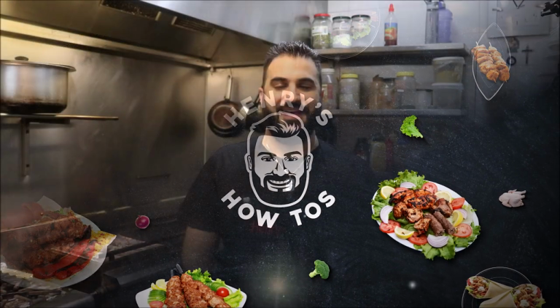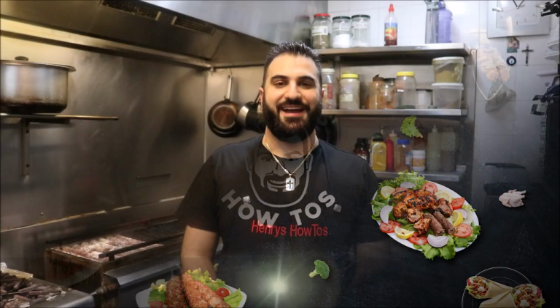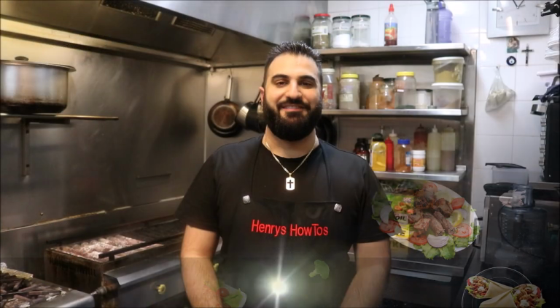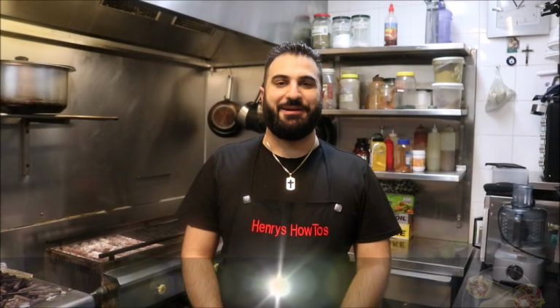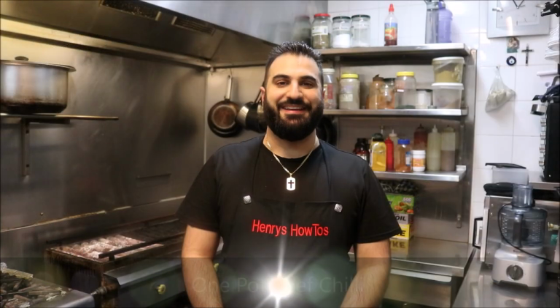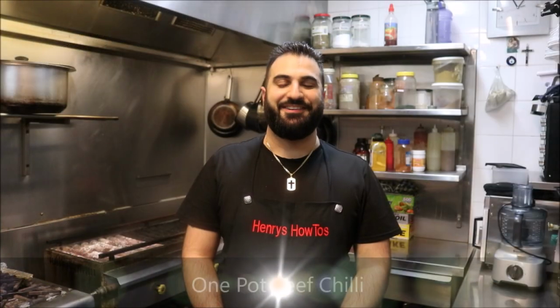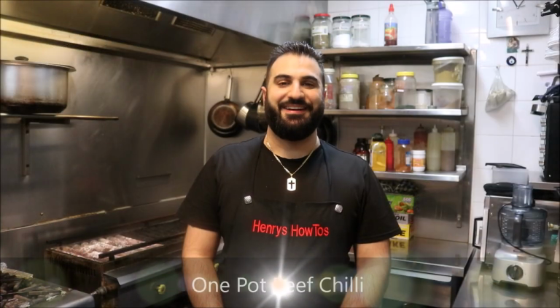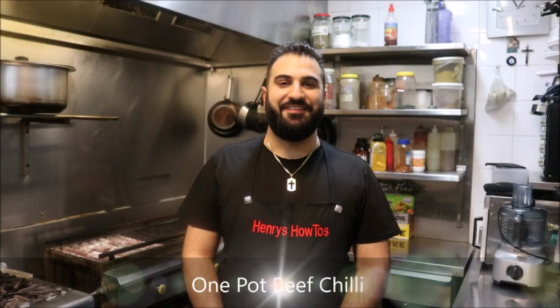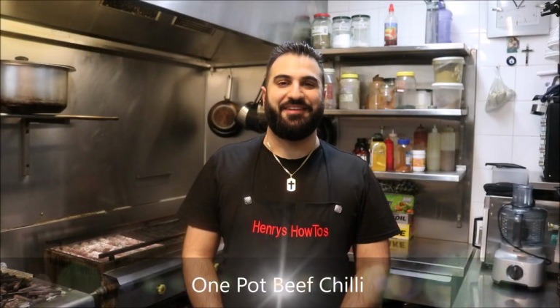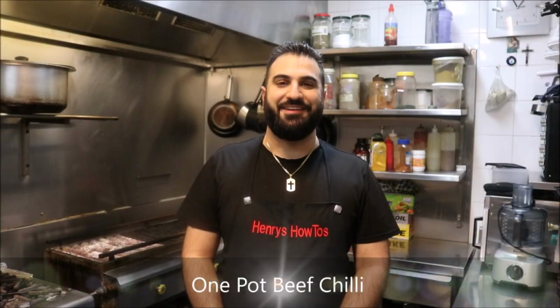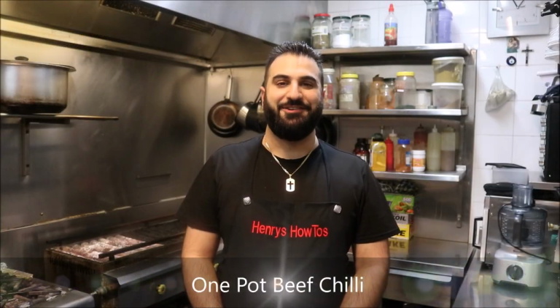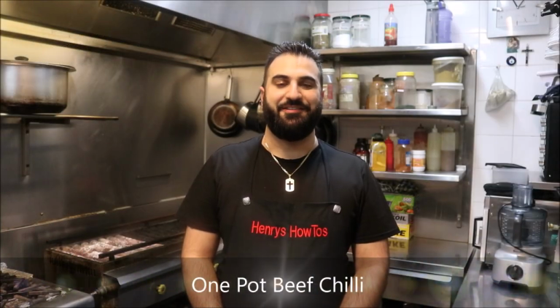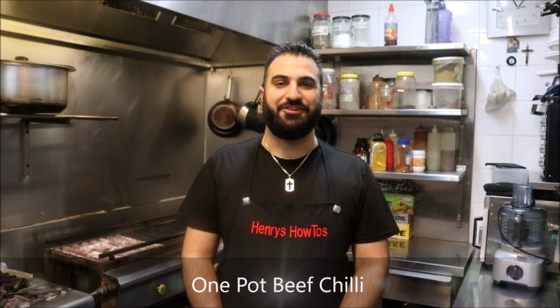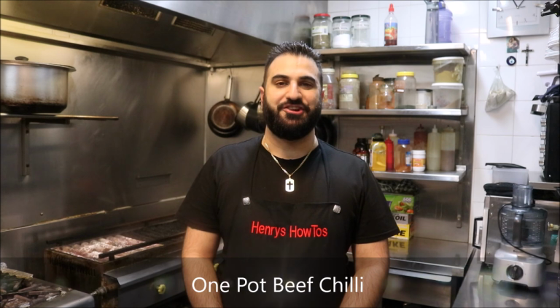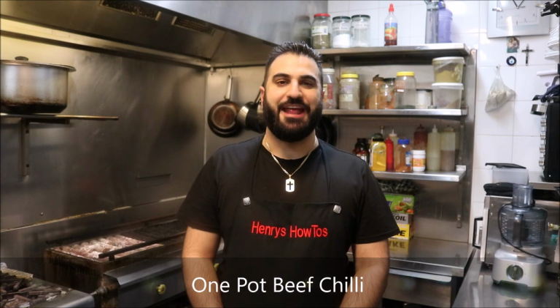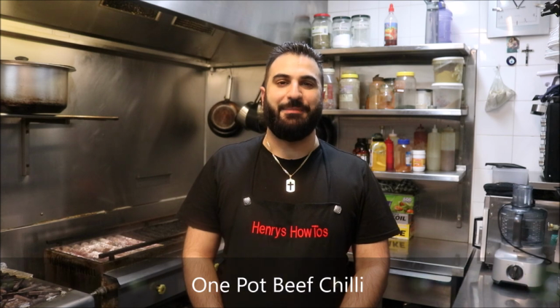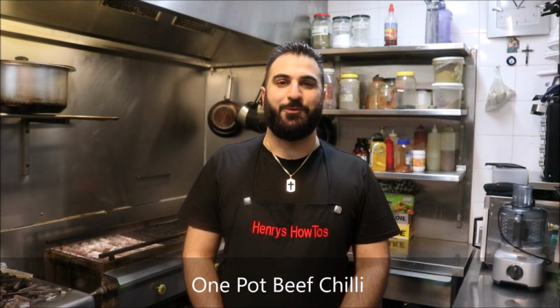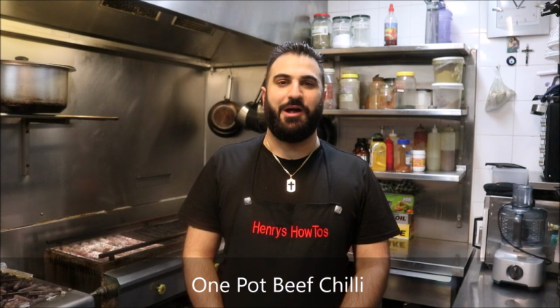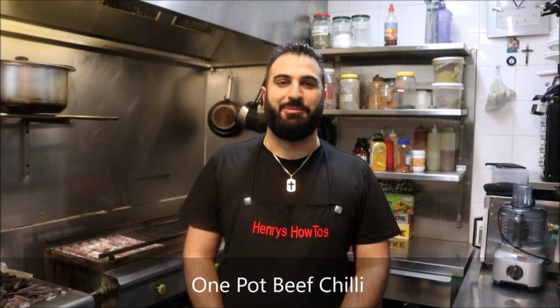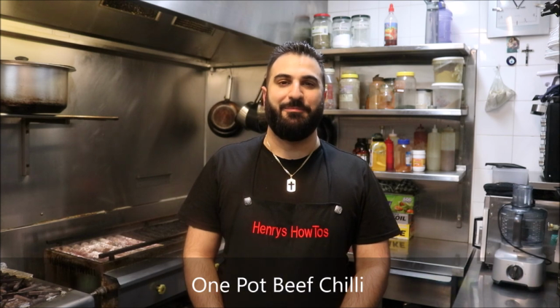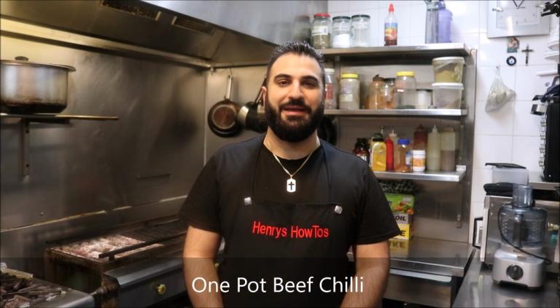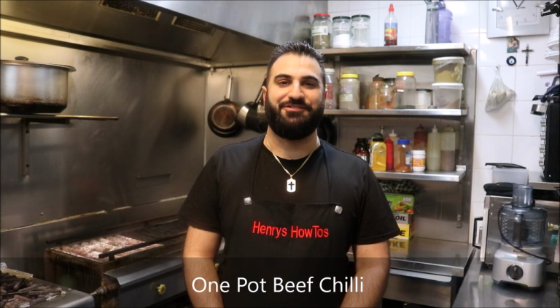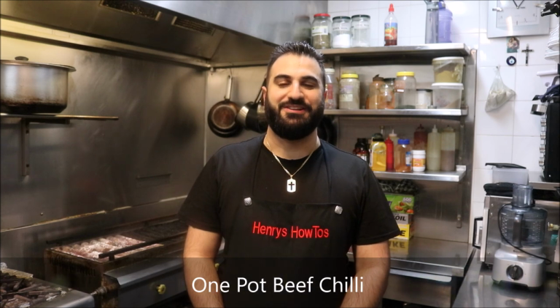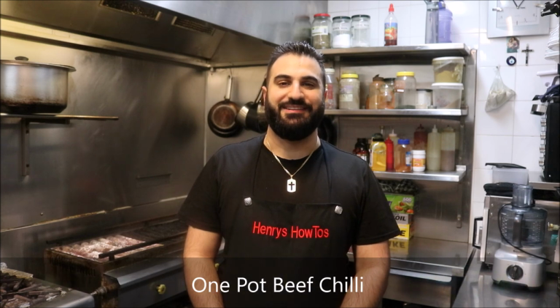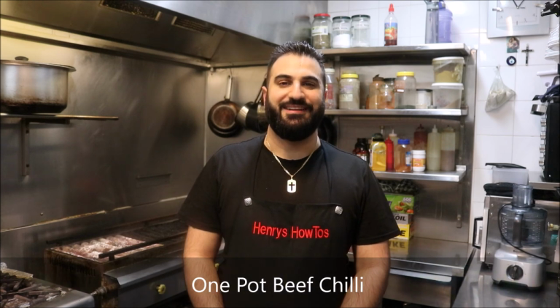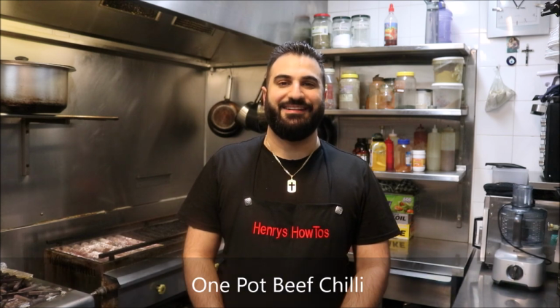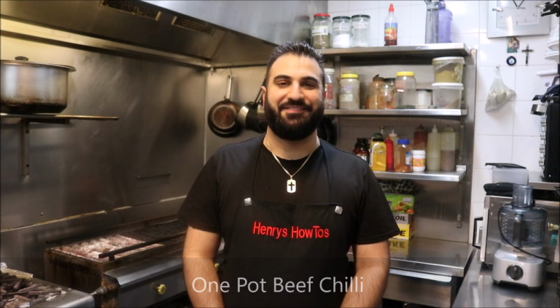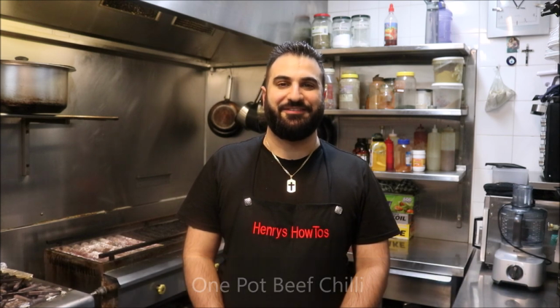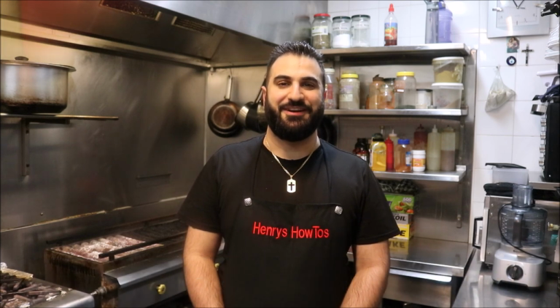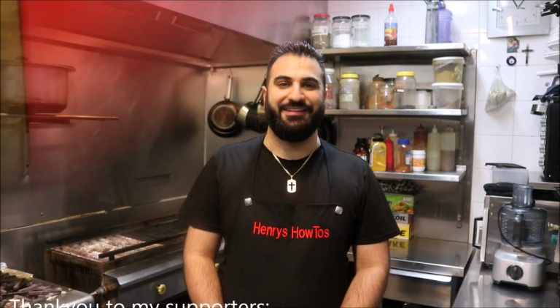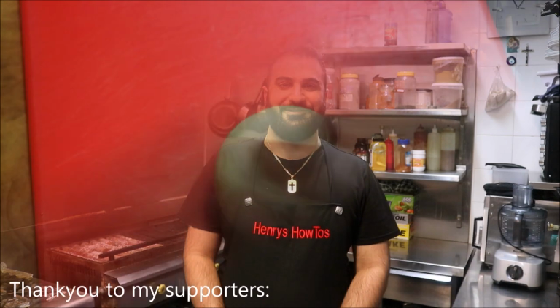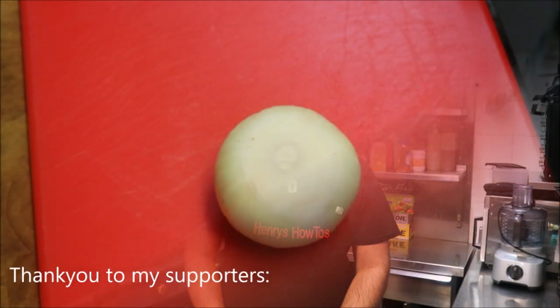Hey everybody, it's Ron Henry's How To and we're making one pot beef chilli. Let's get straight into it.